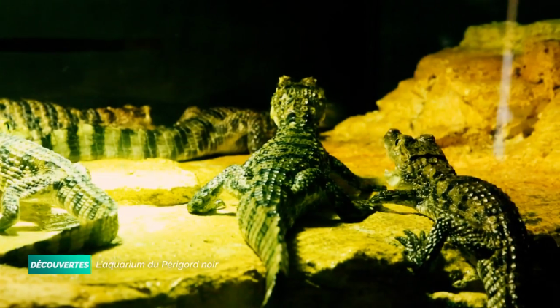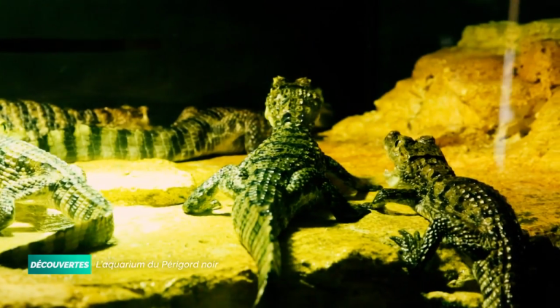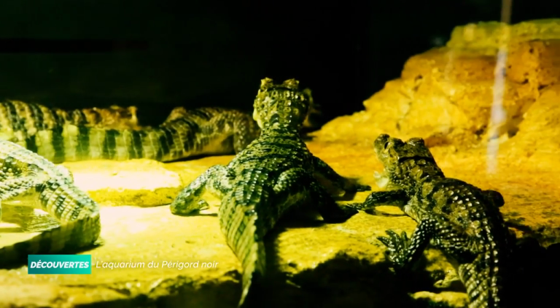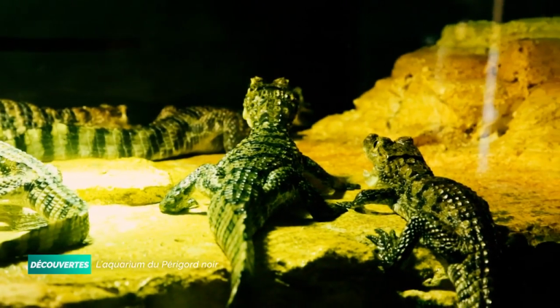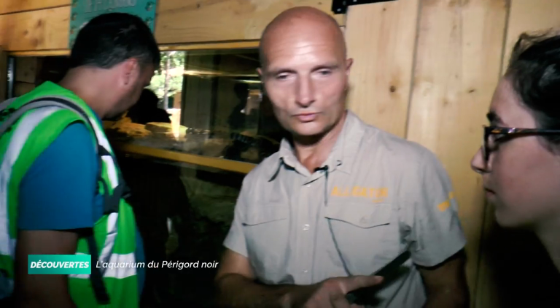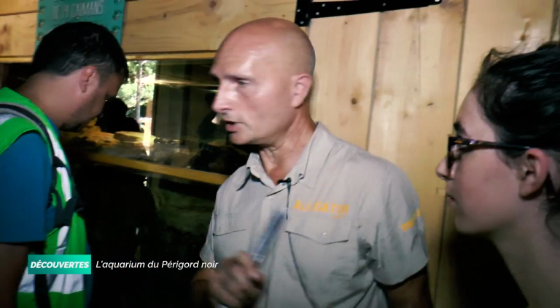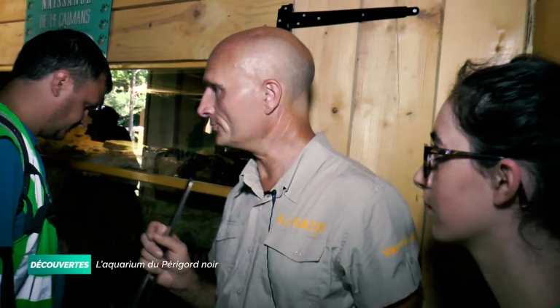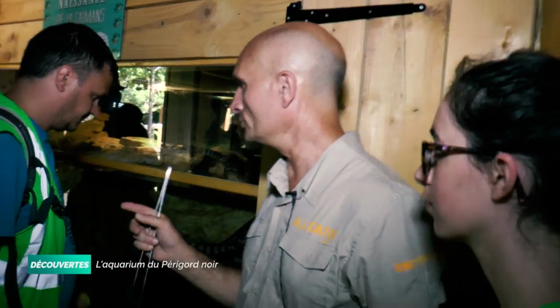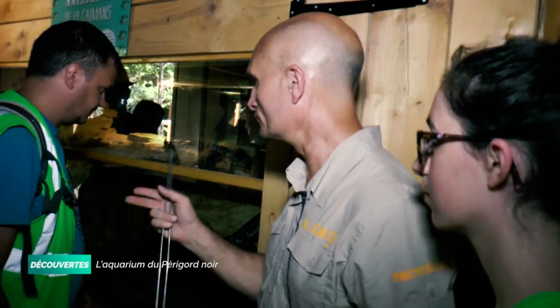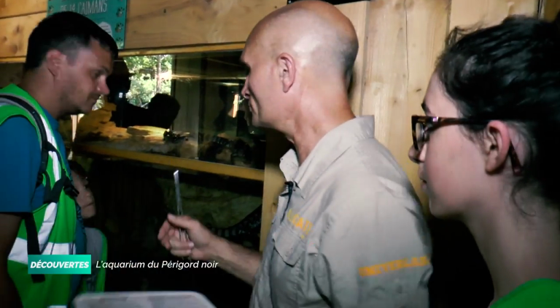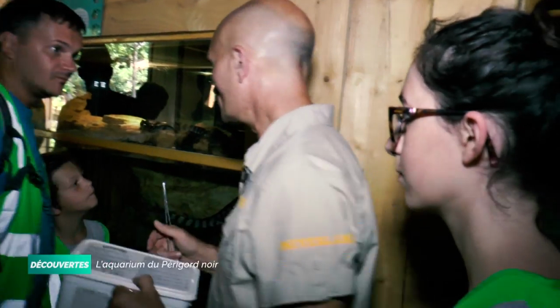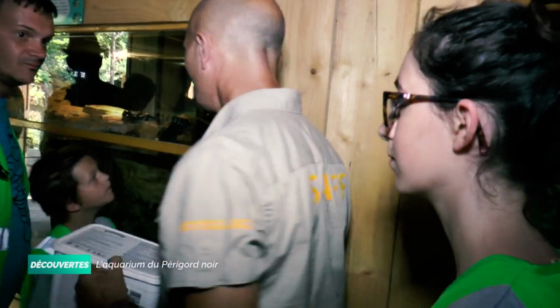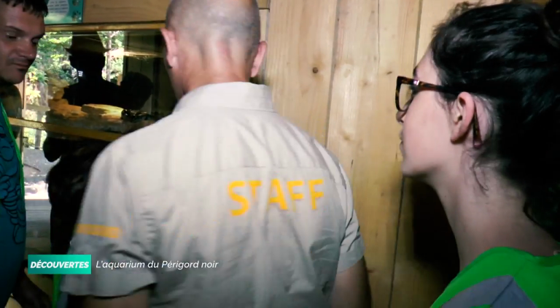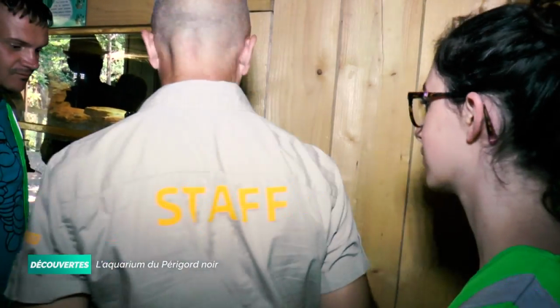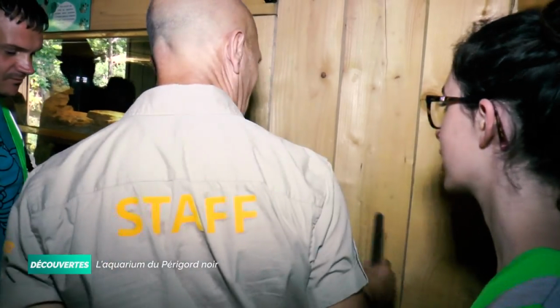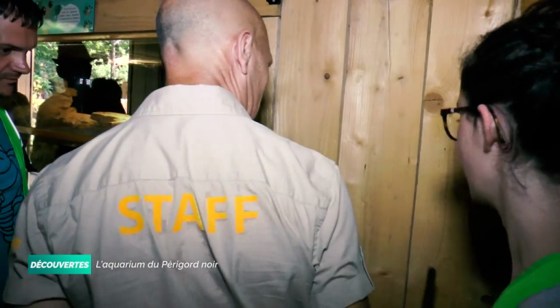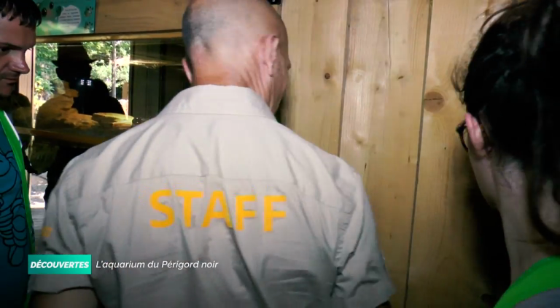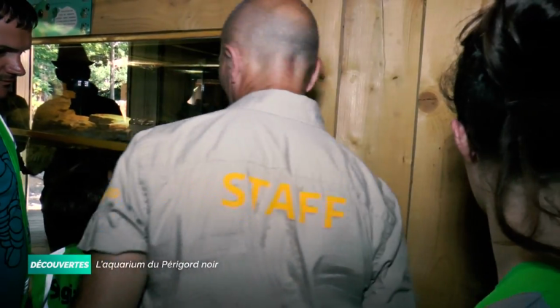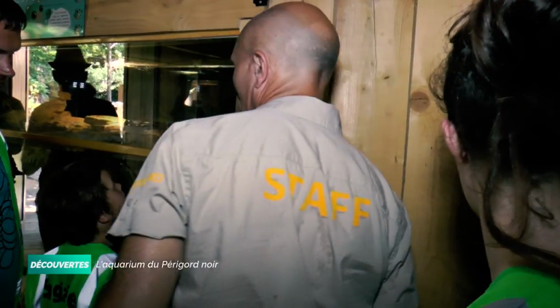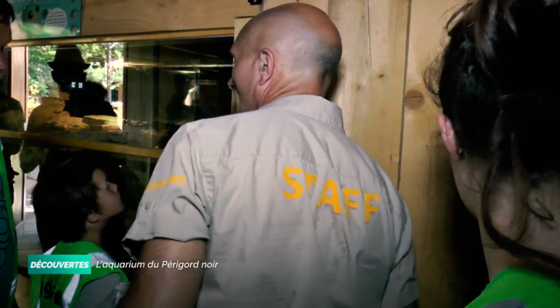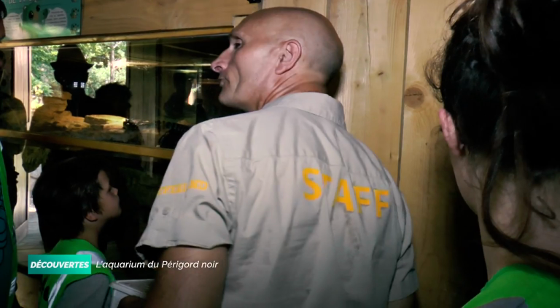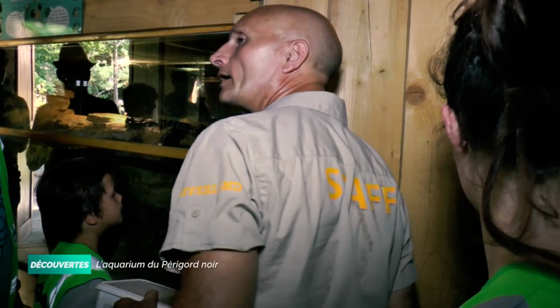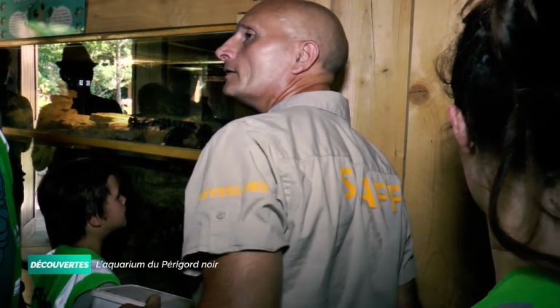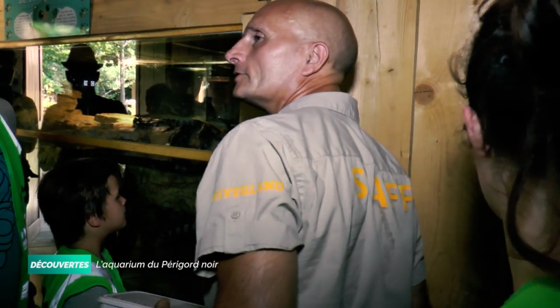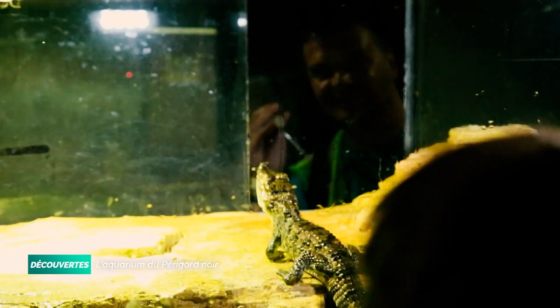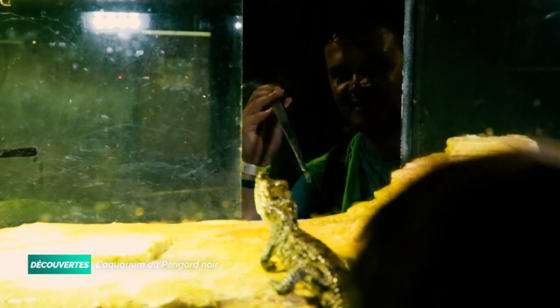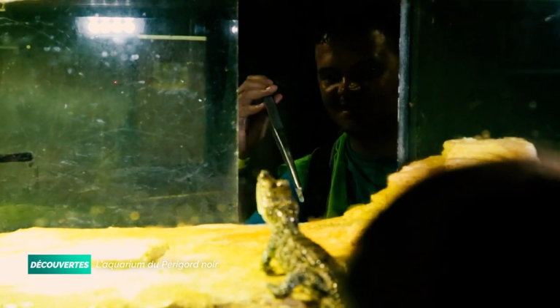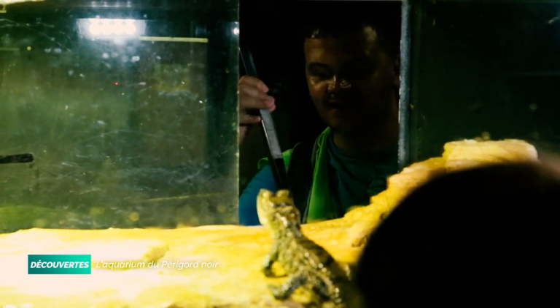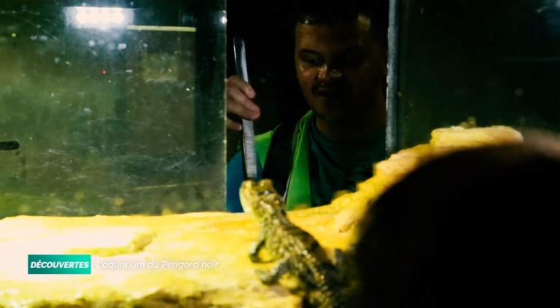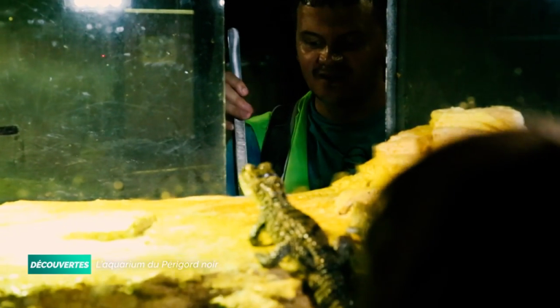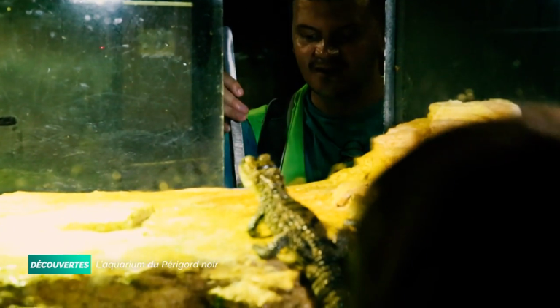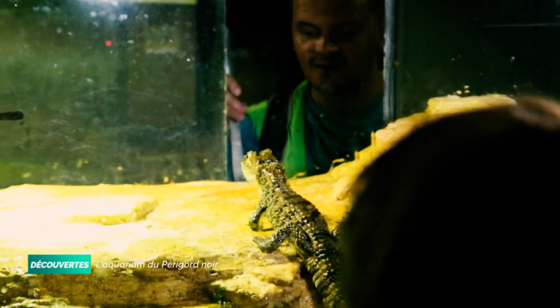Deux stagiaires vont commencer à donner à manger aux caïmans. Ensuite, on fera chacun un deuxième groupe.